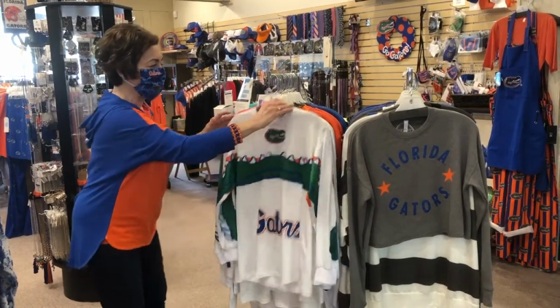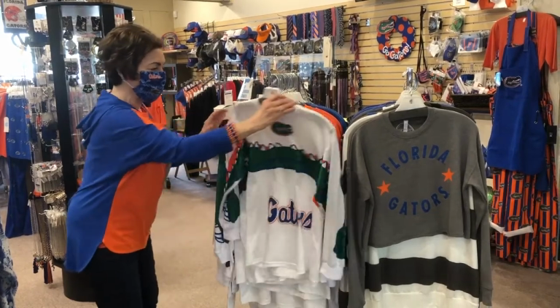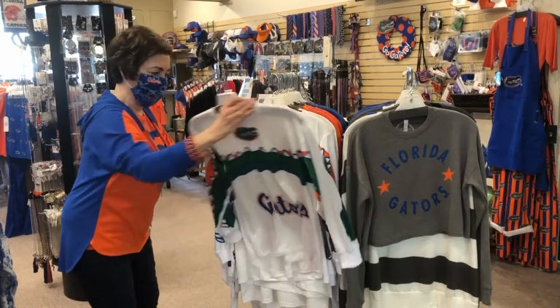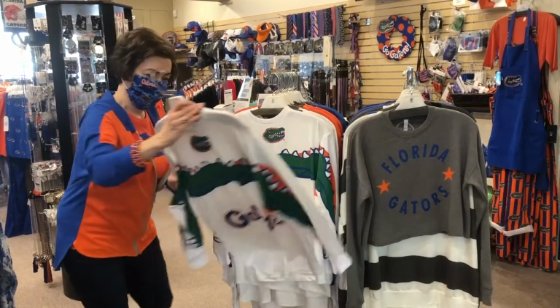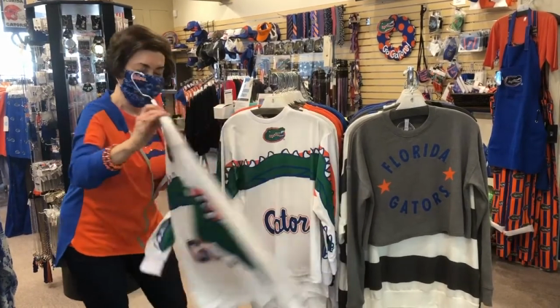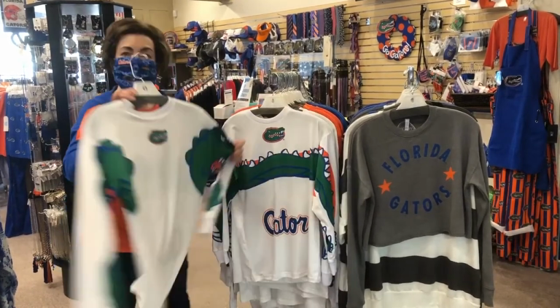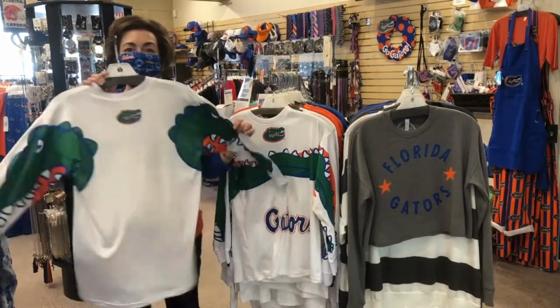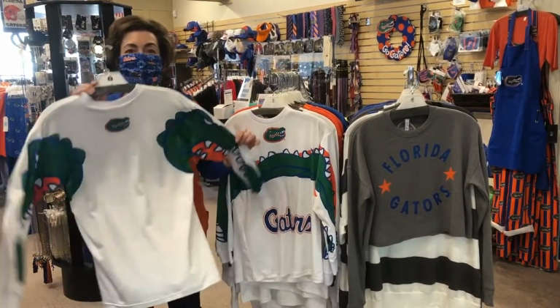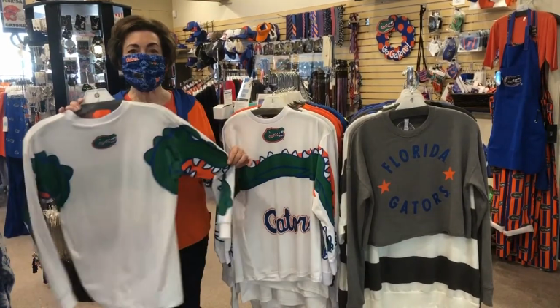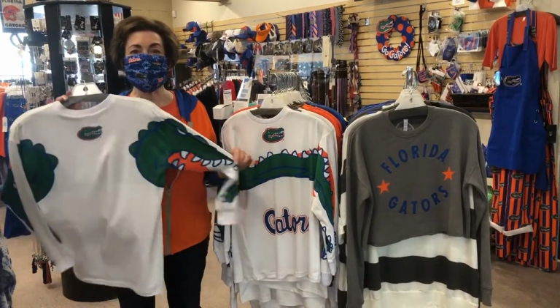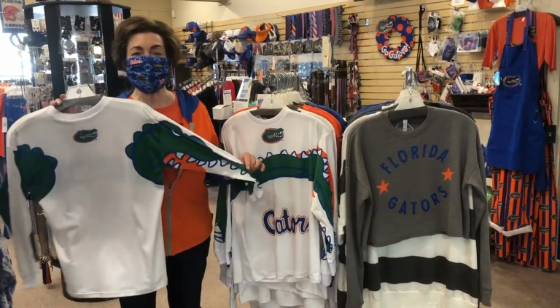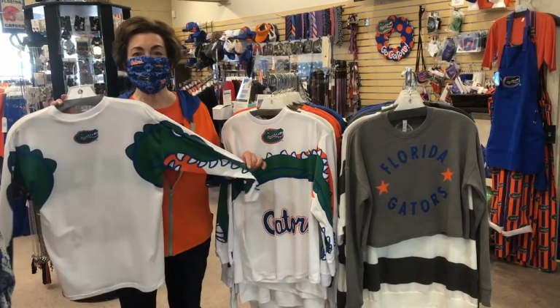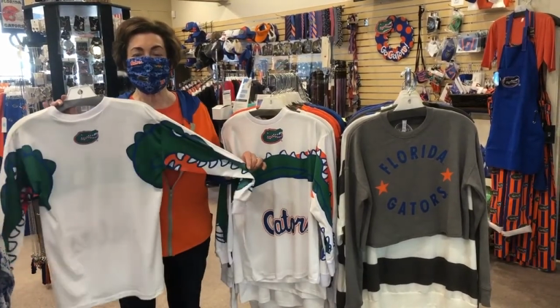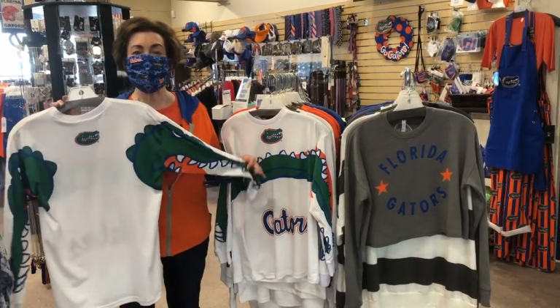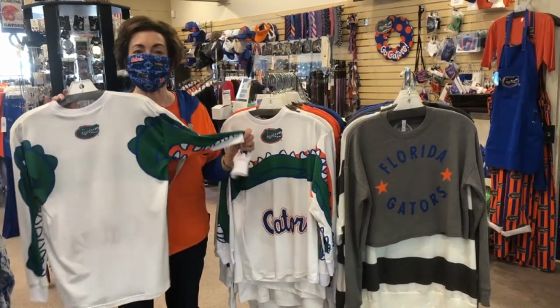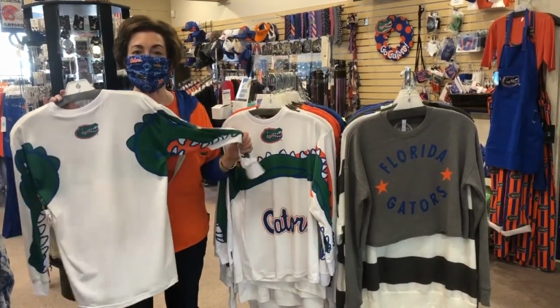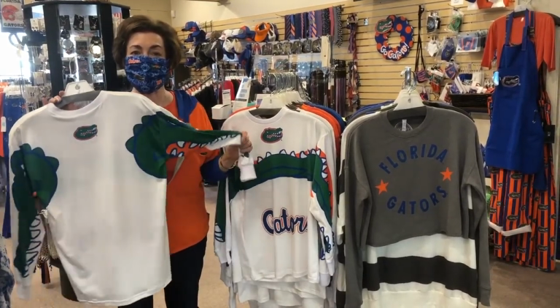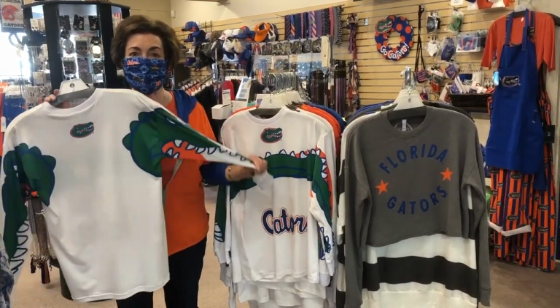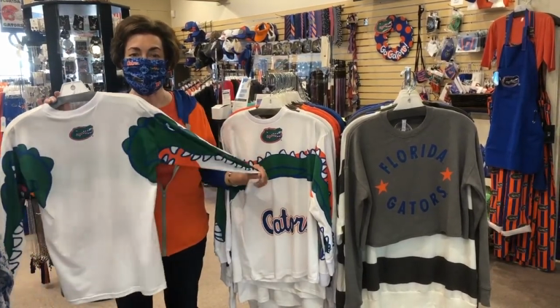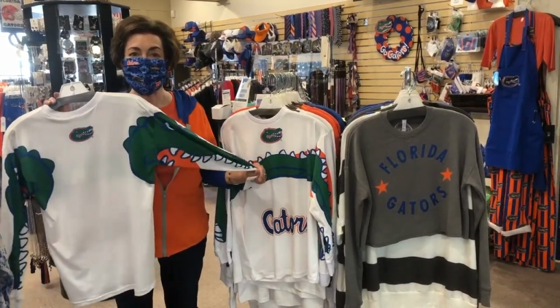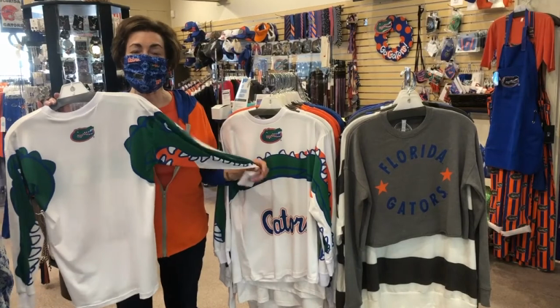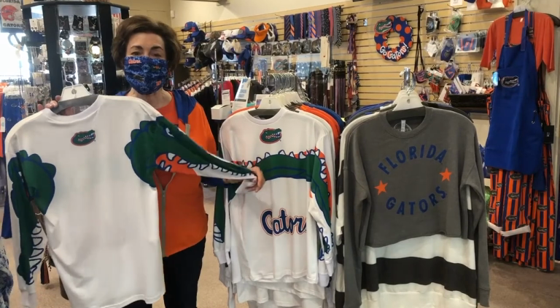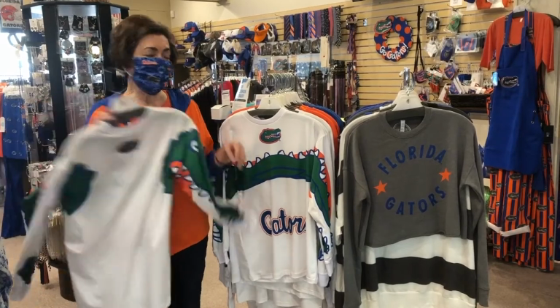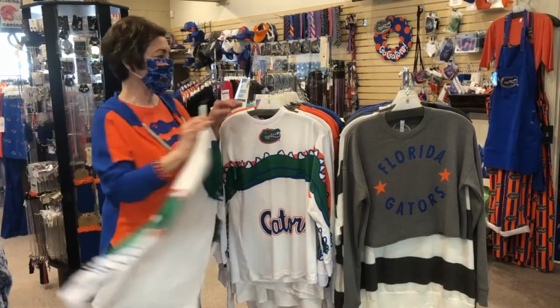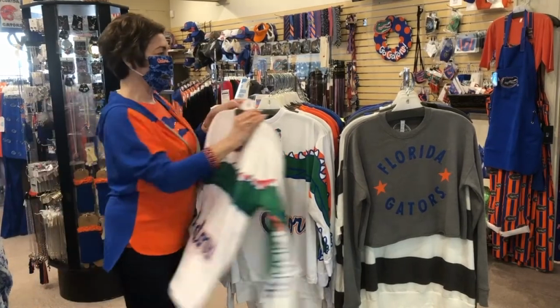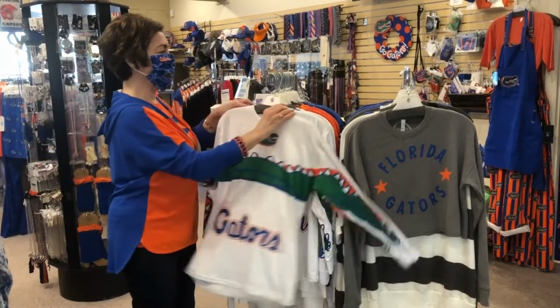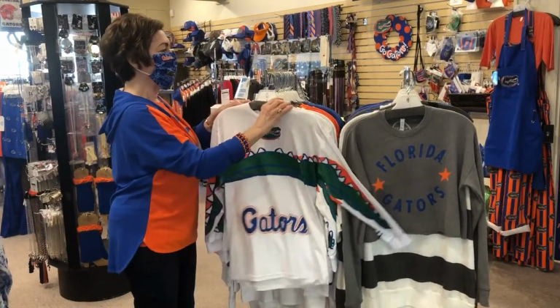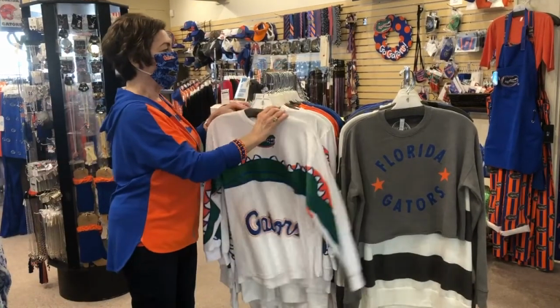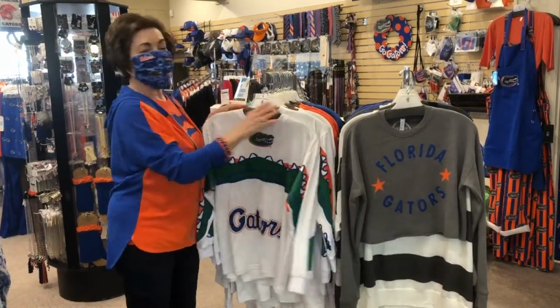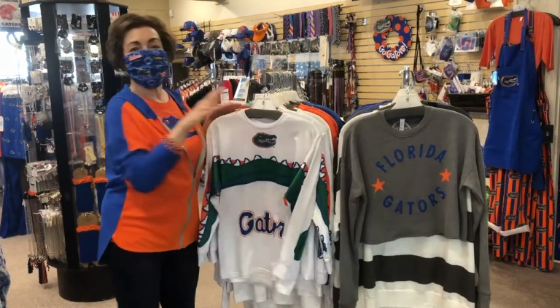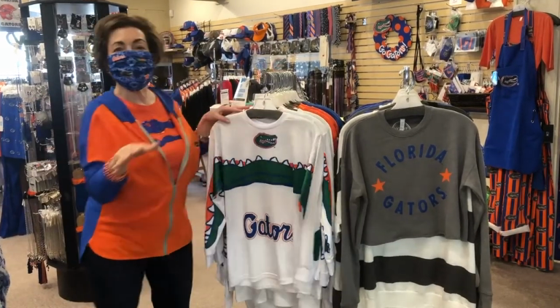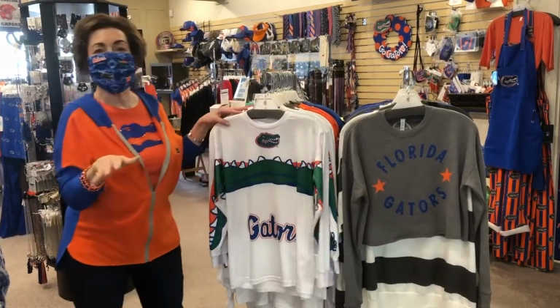Oh, let me show you the back. It is a fantastic shirt. It's very comfortable, long sleeve, and it's so fun.